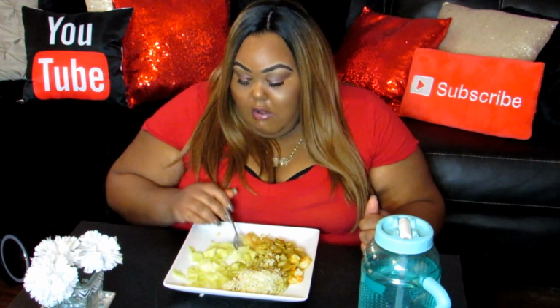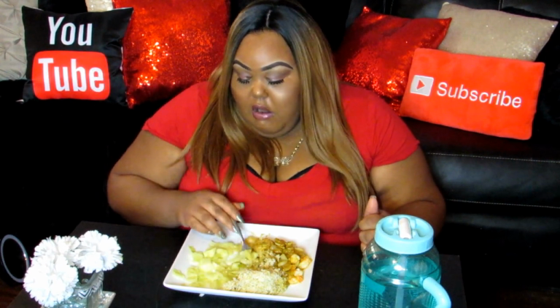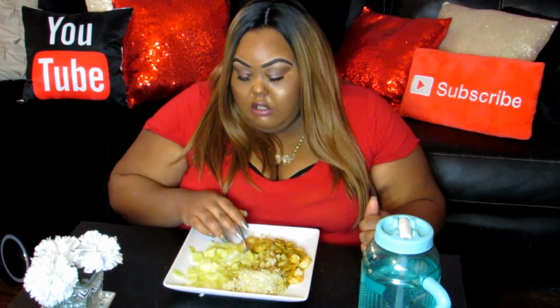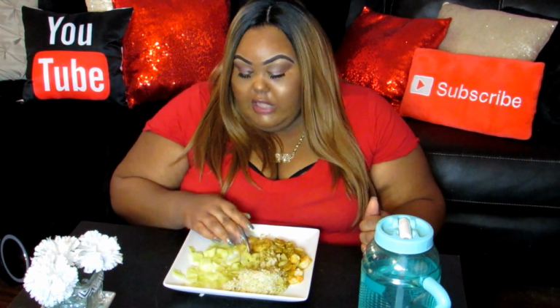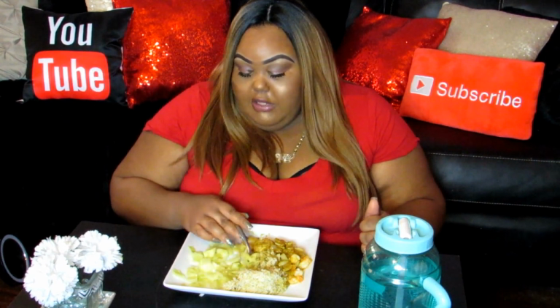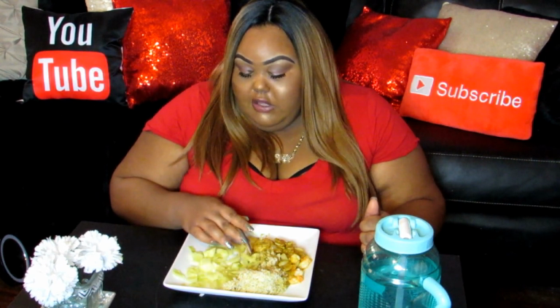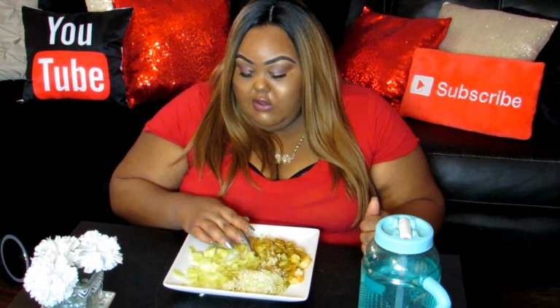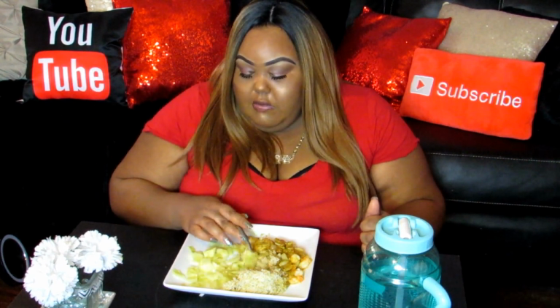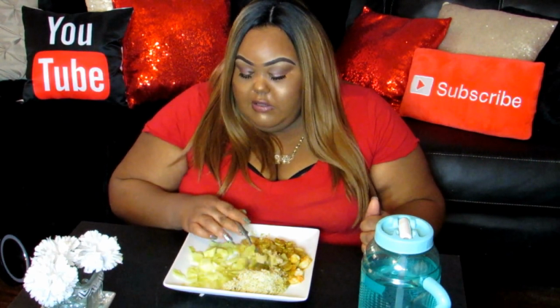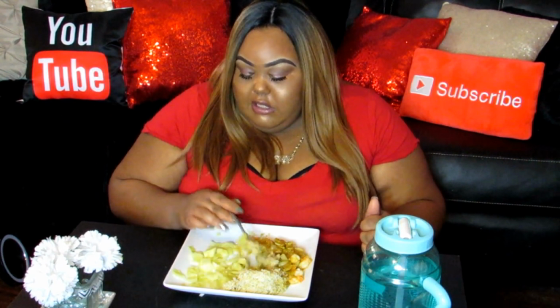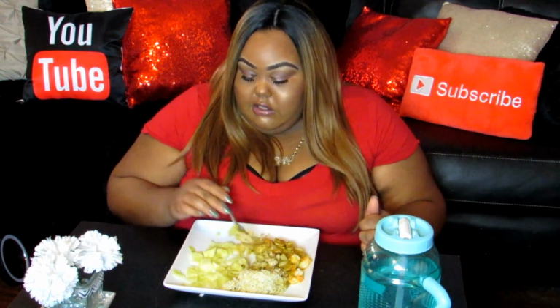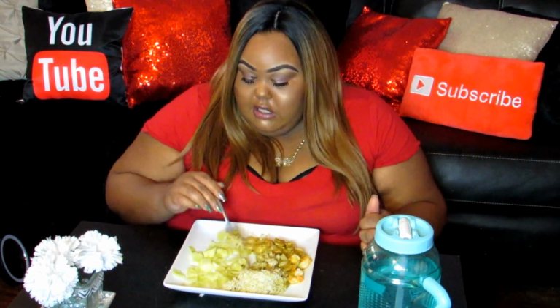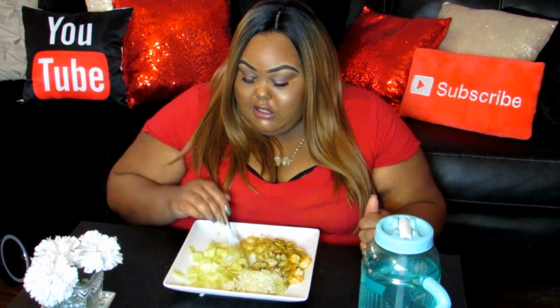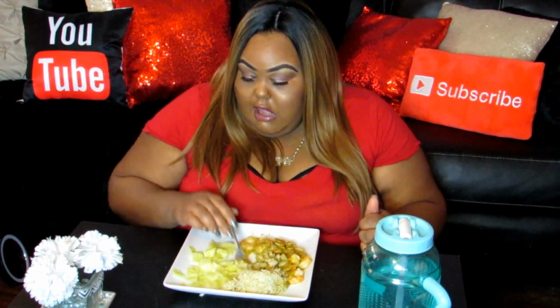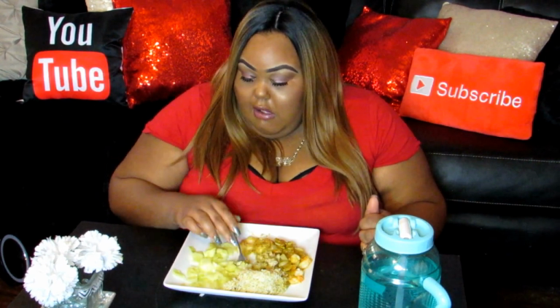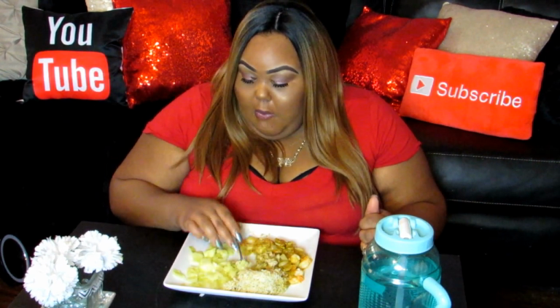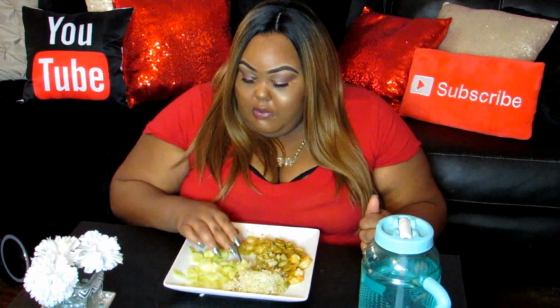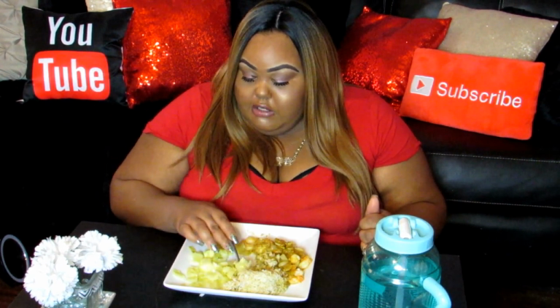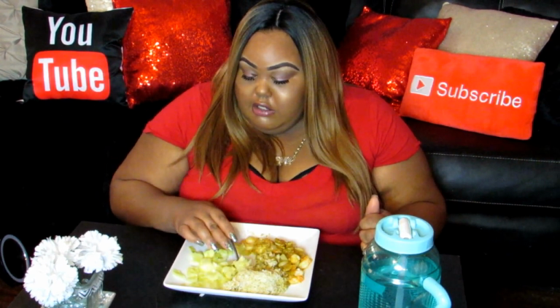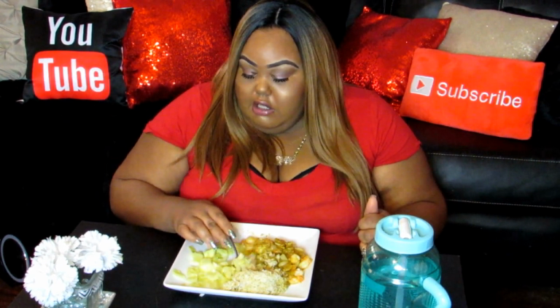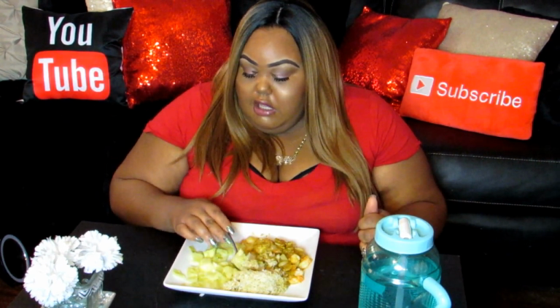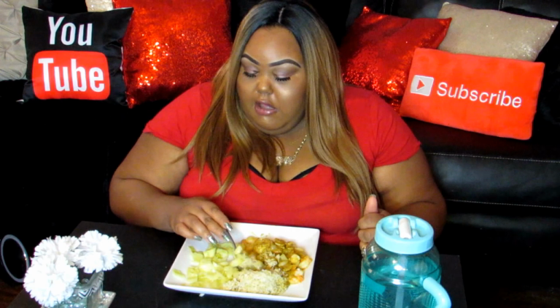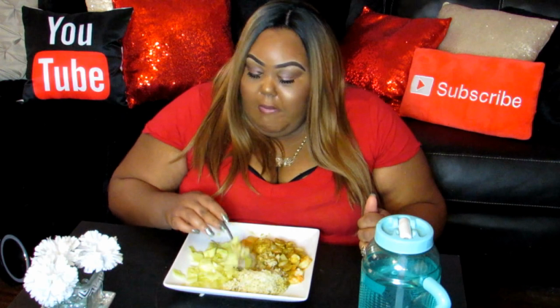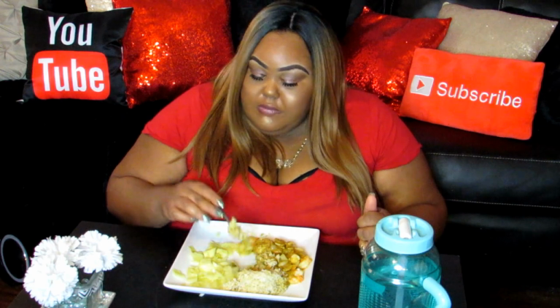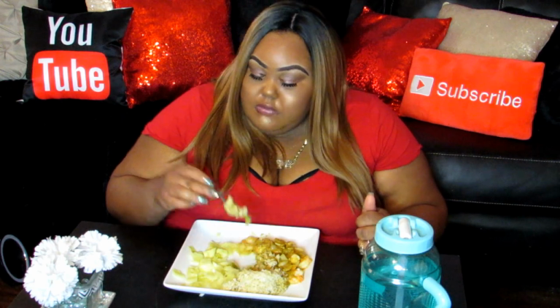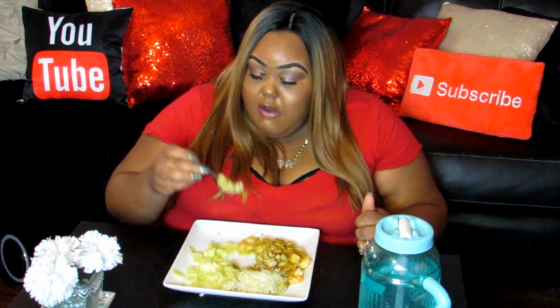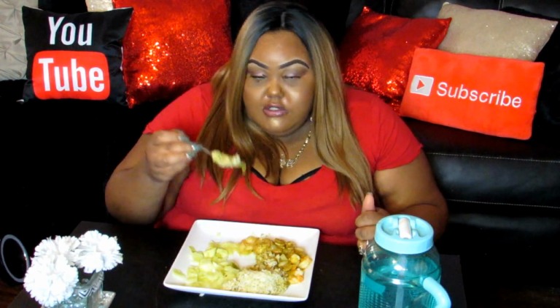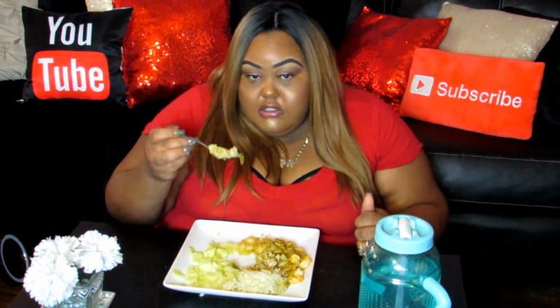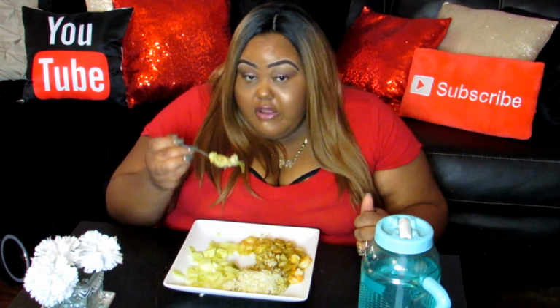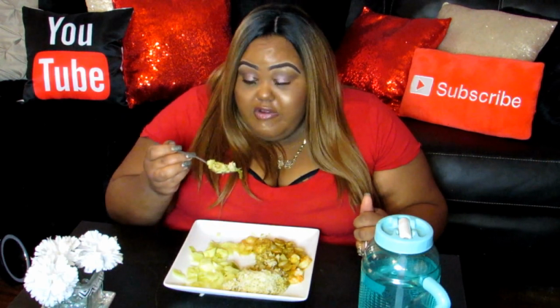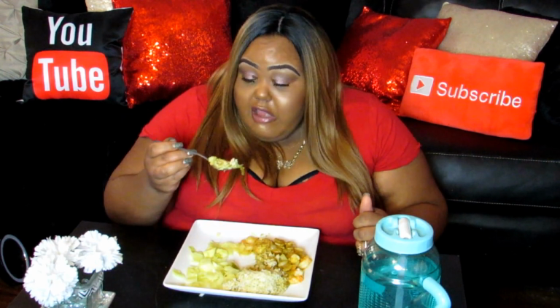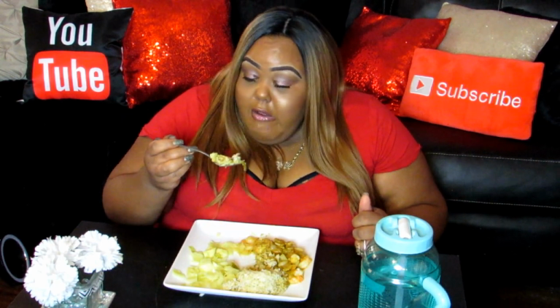I've been getting so many messages like, 'Where's the cooking?' Here you go.